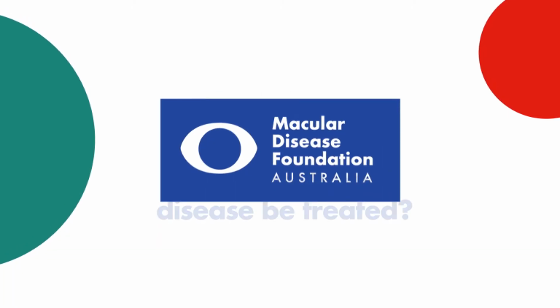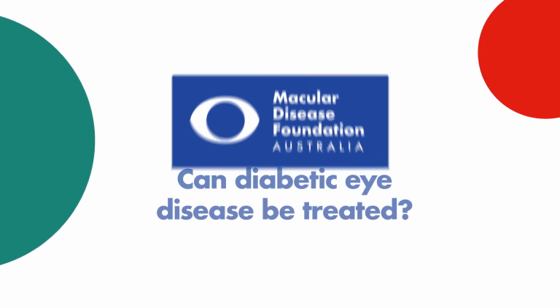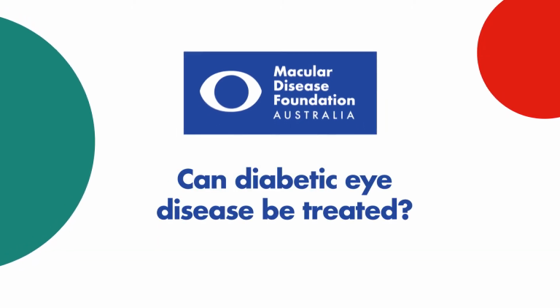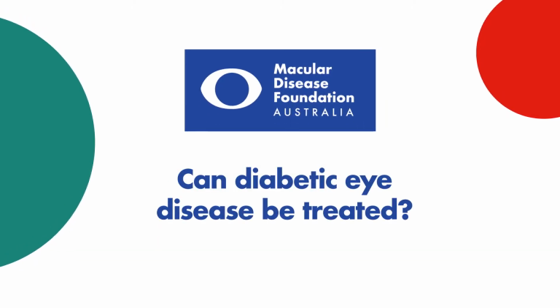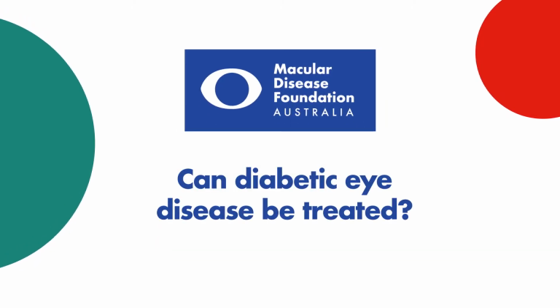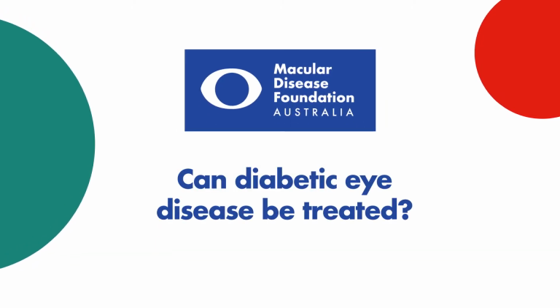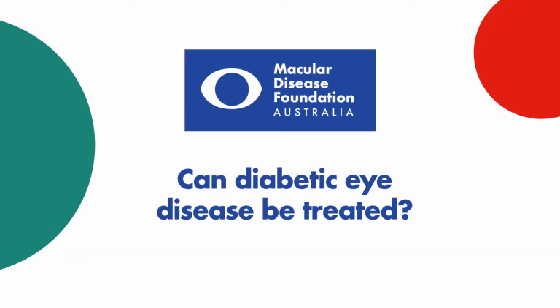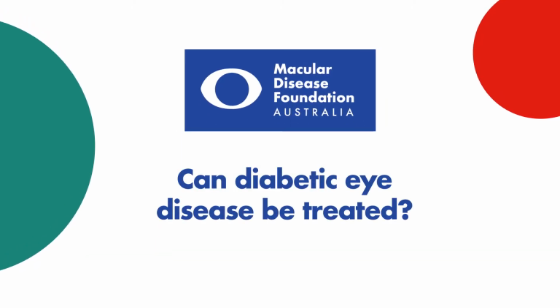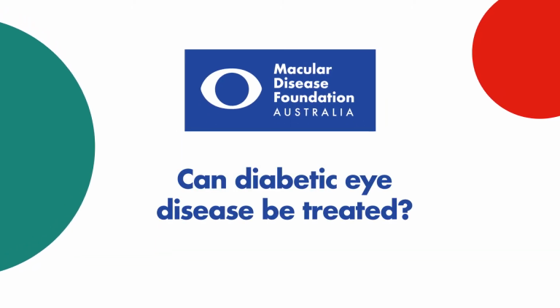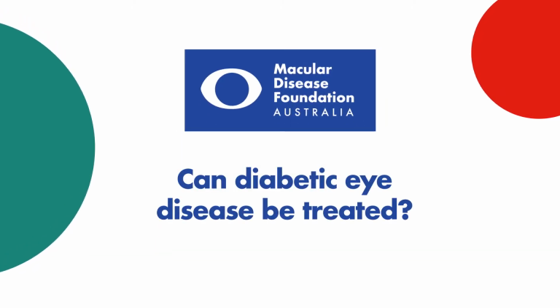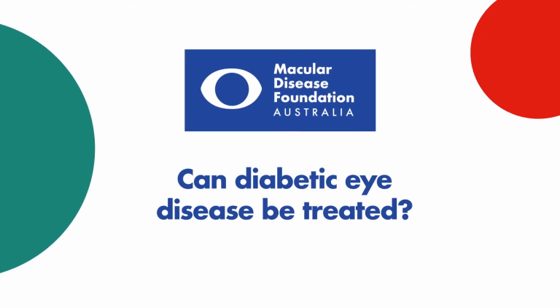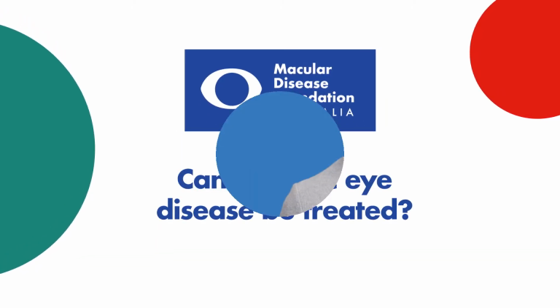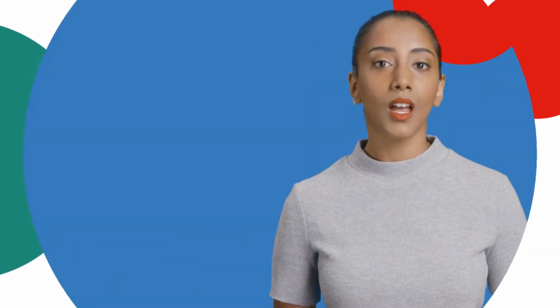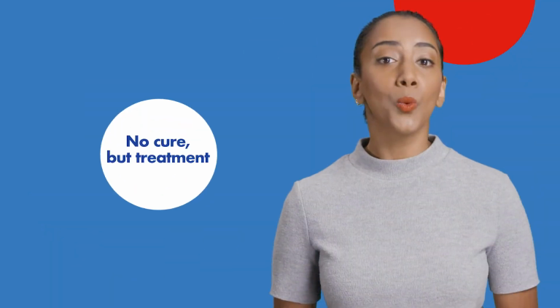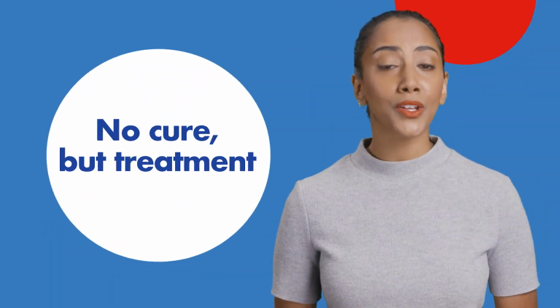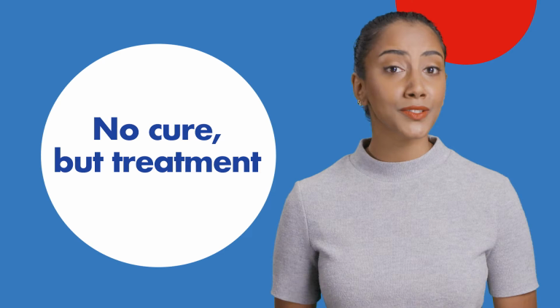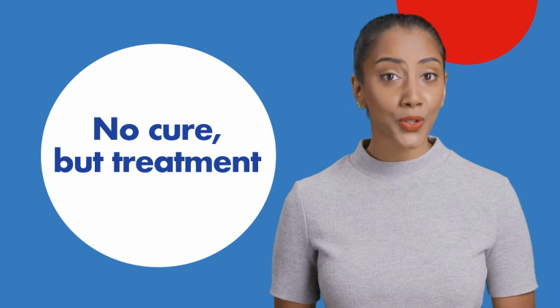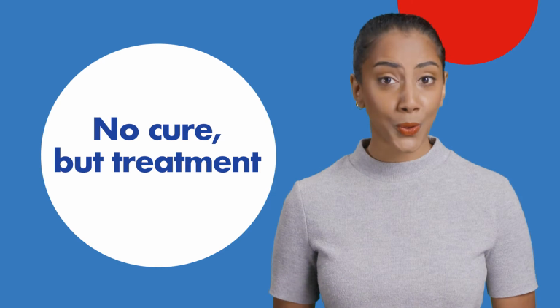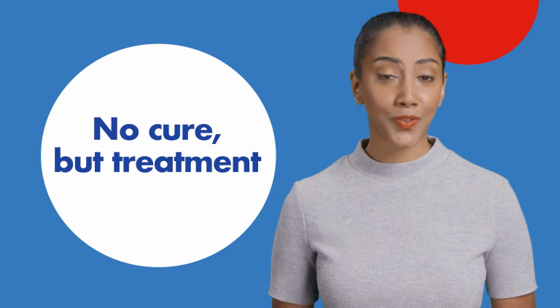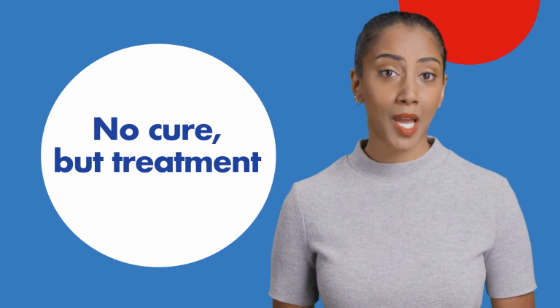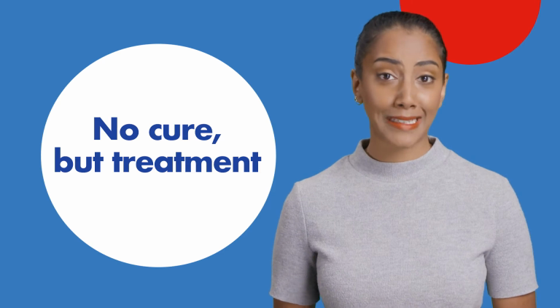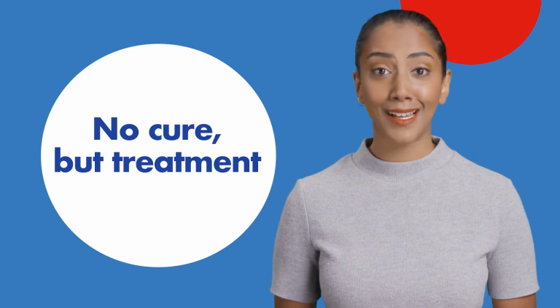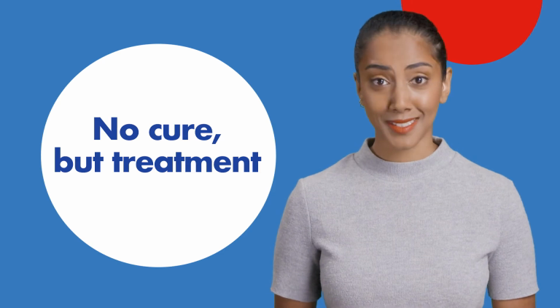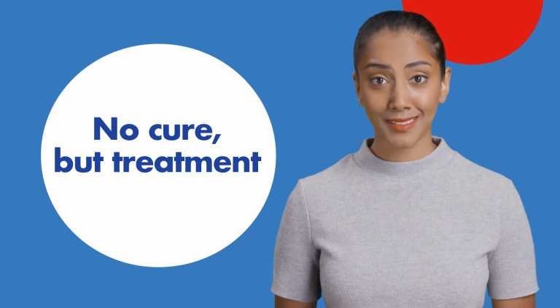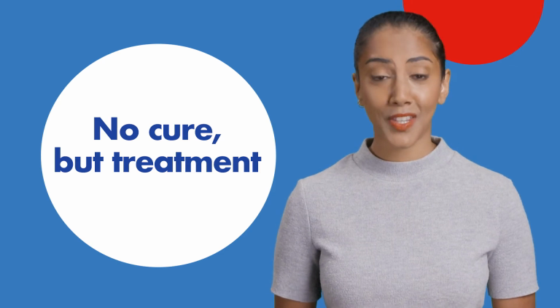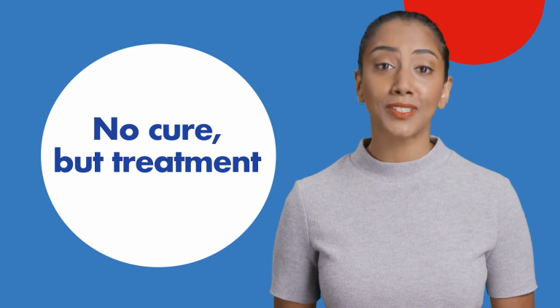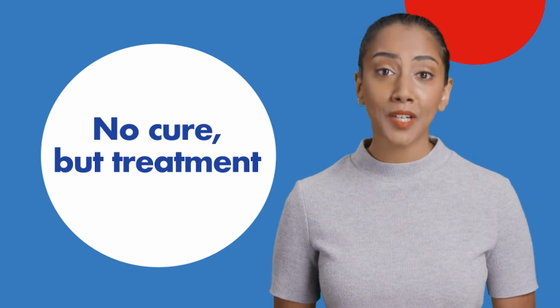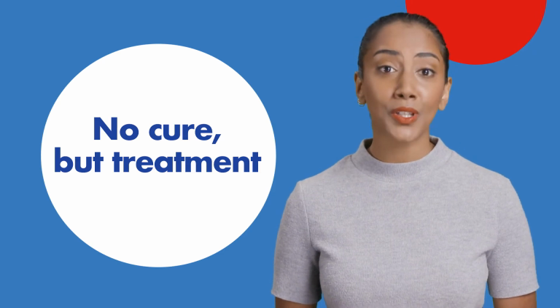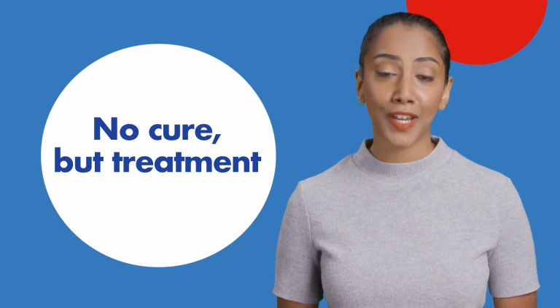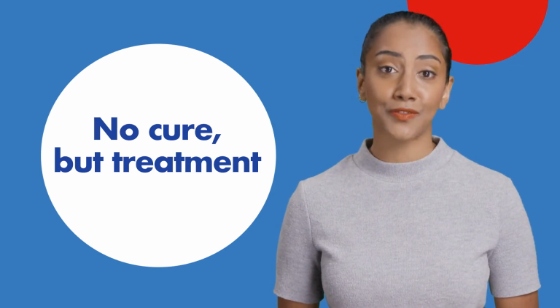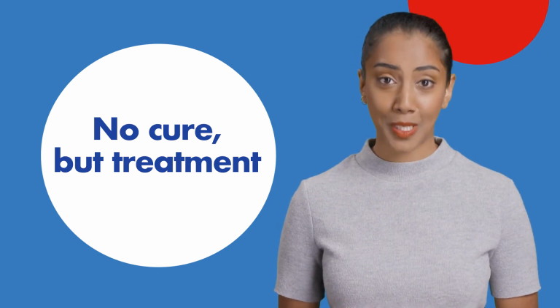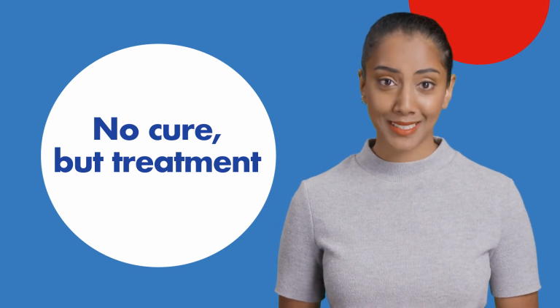Can diabetic eye disease be treated? While there is no cure for diabetic eye disease, there are several effective treatments.